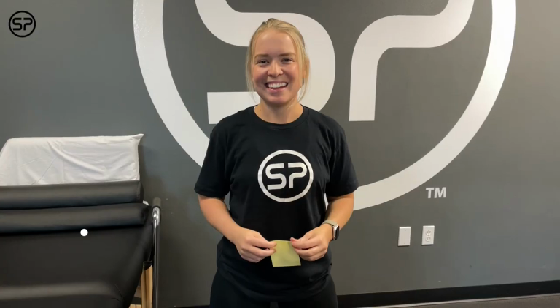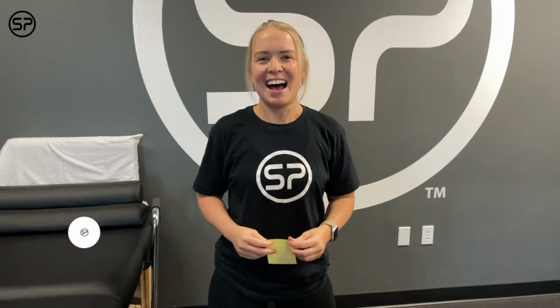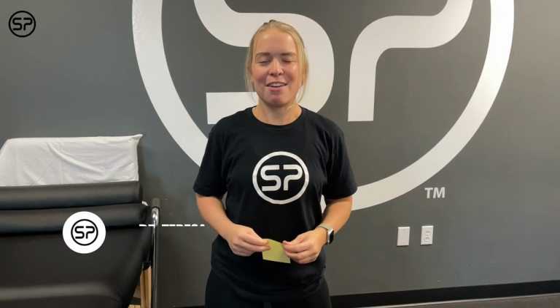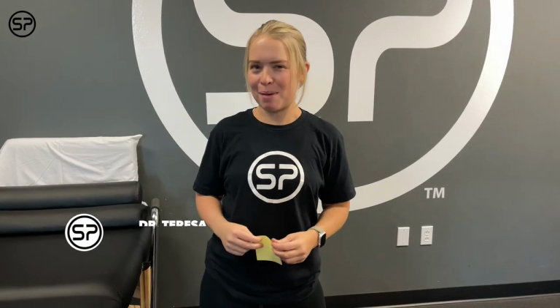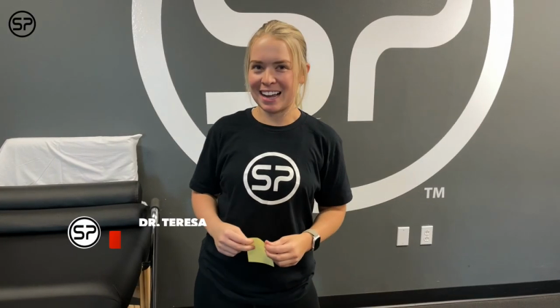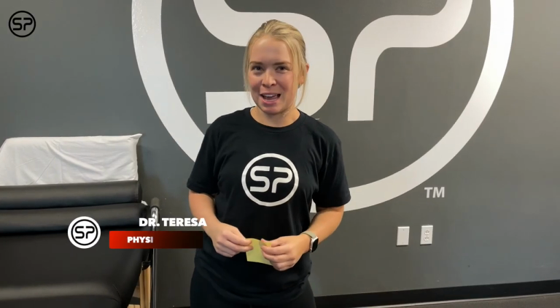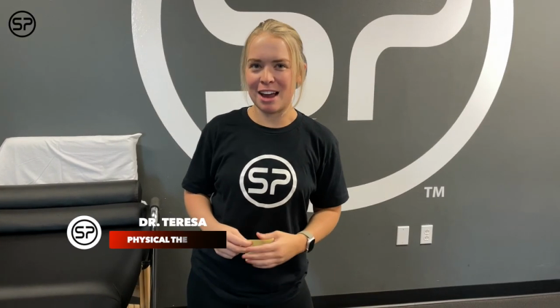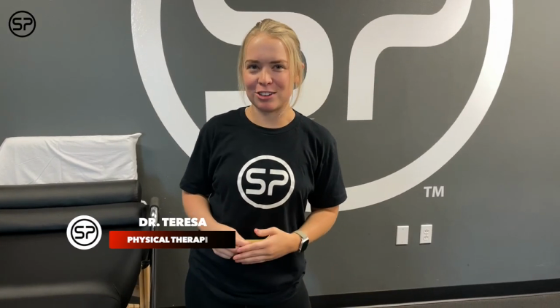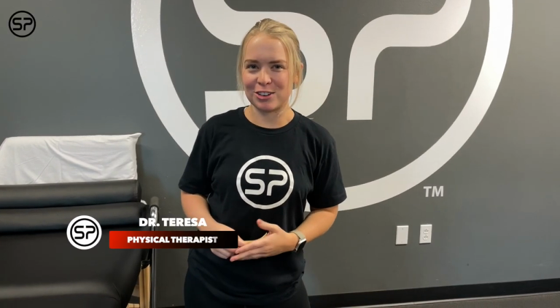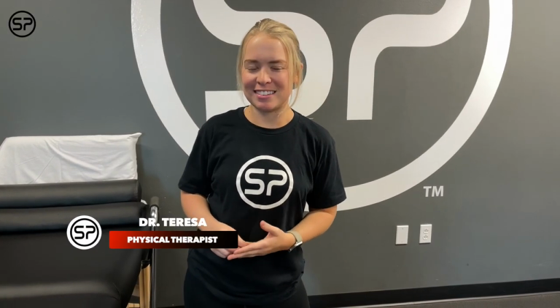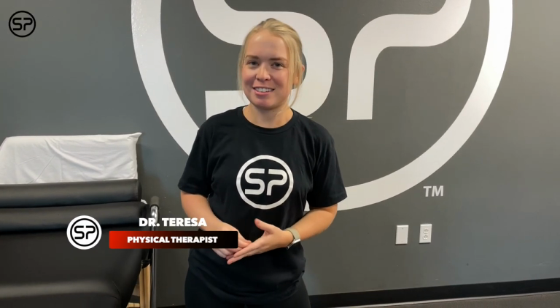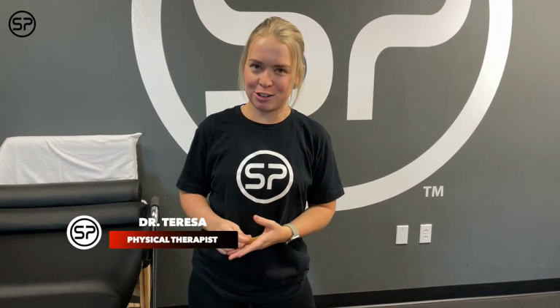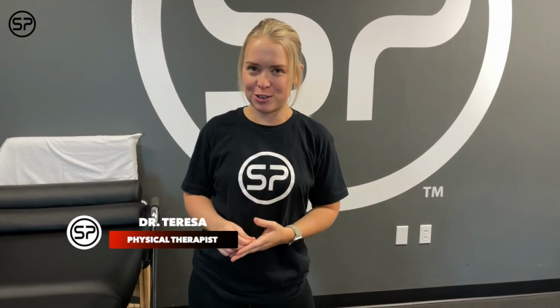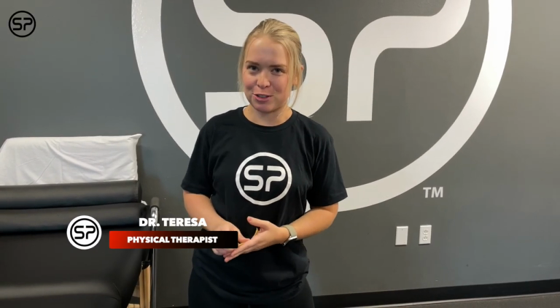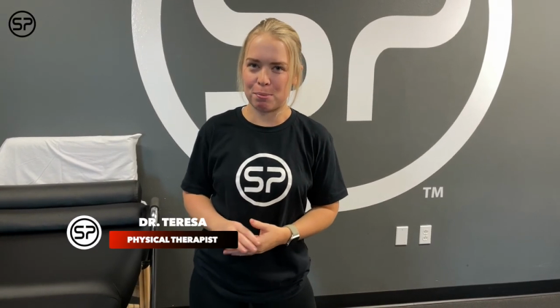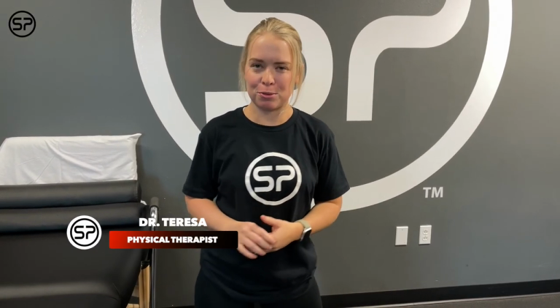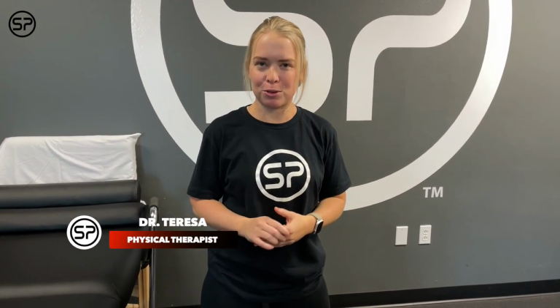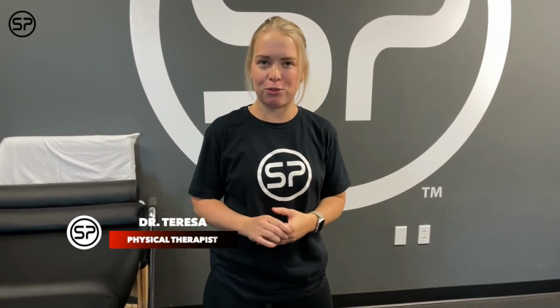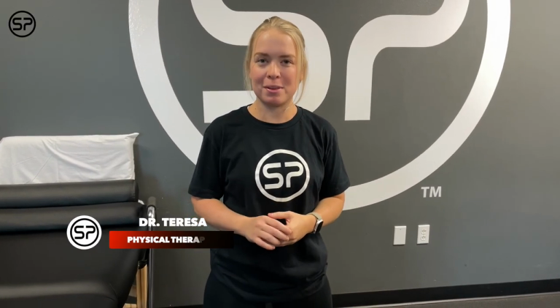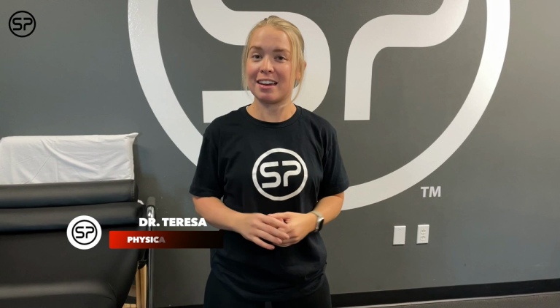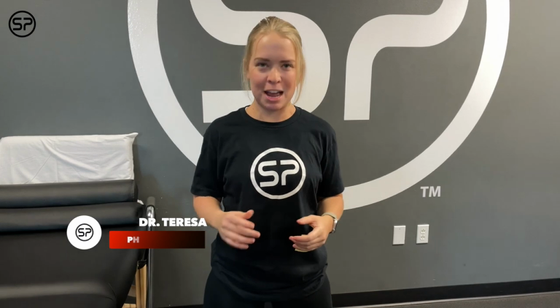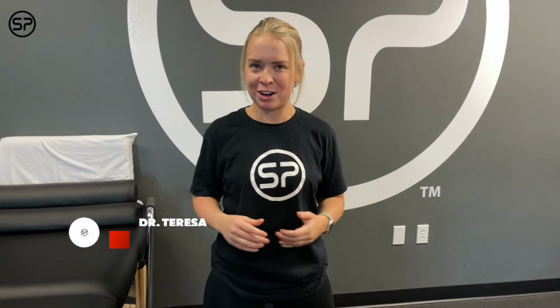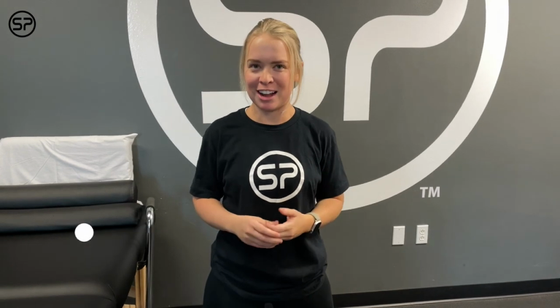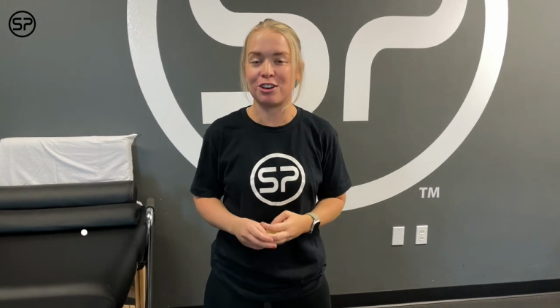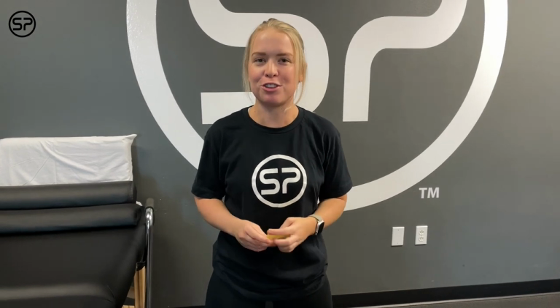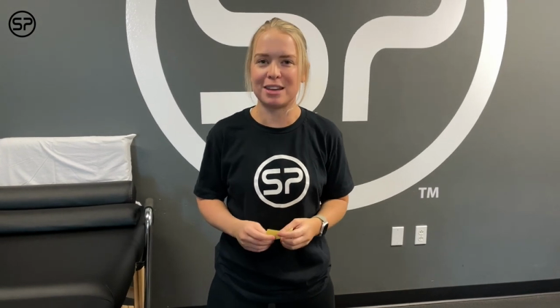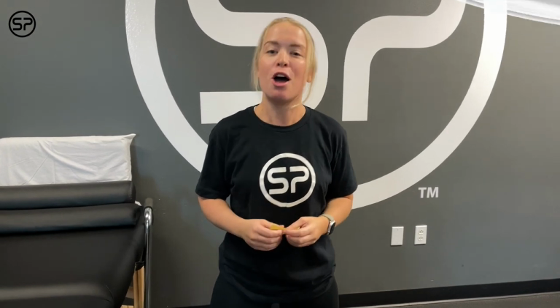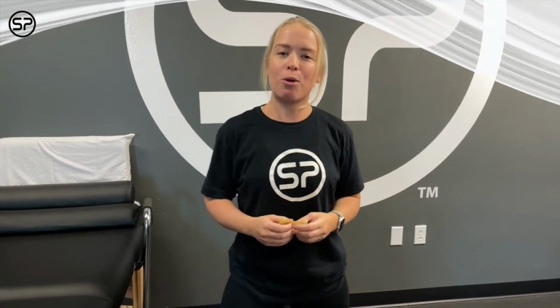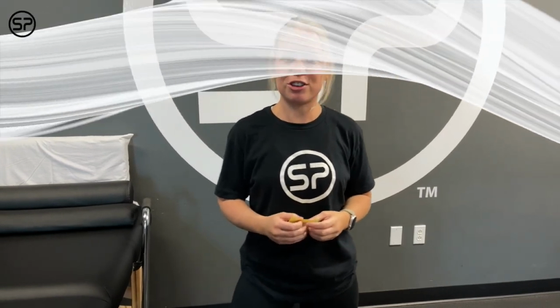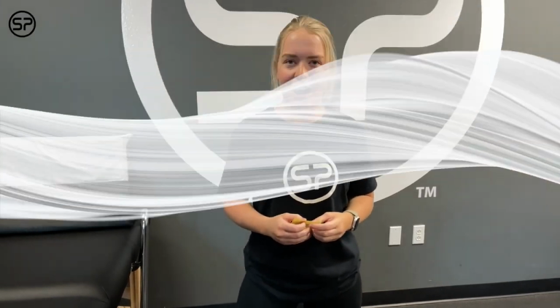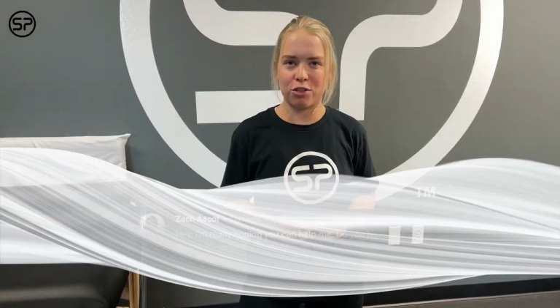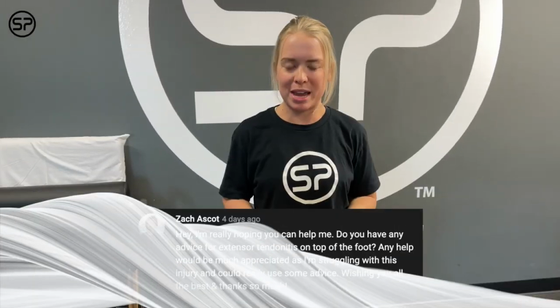Hi everybody. I'm Dr. Theresa, Doctor of Physical Therapy at Sports Performance, and I'm here to answer this week's question of the week.